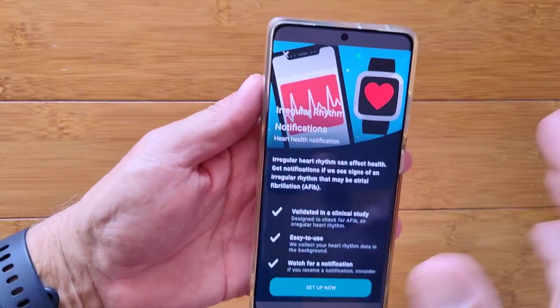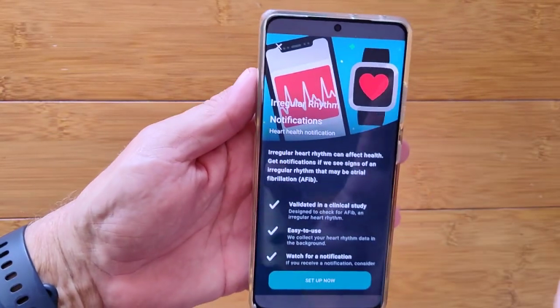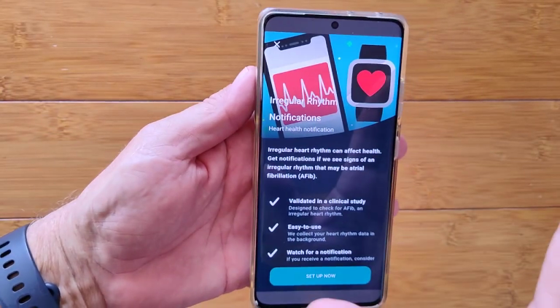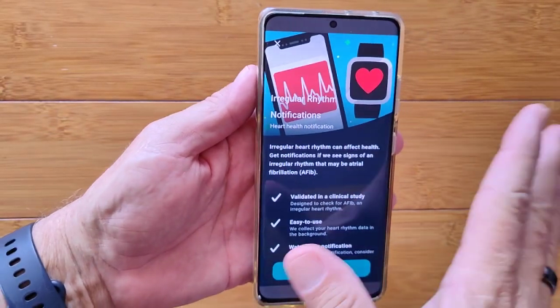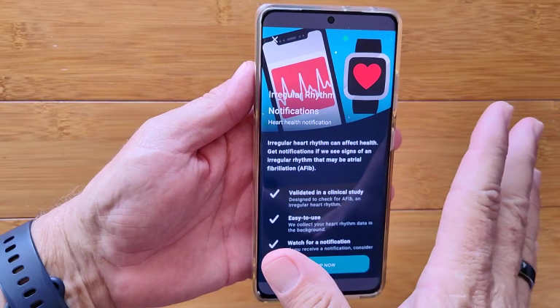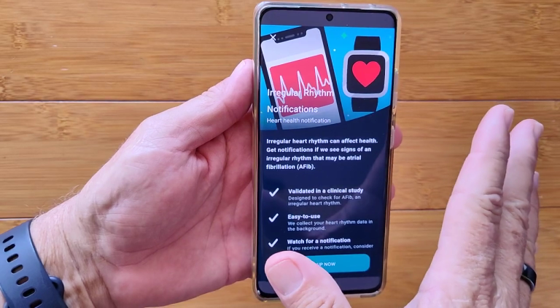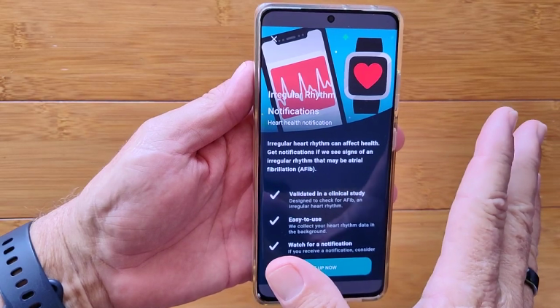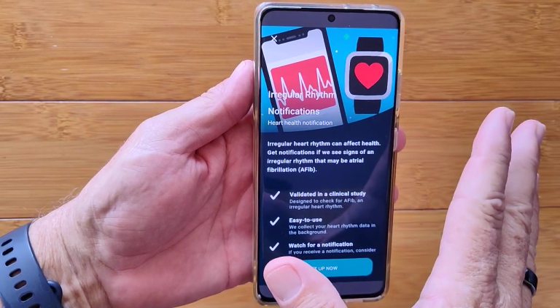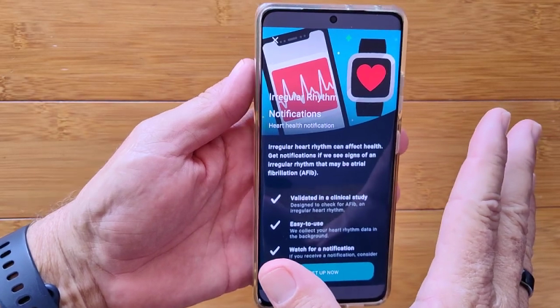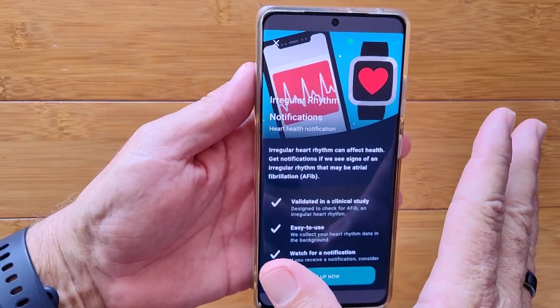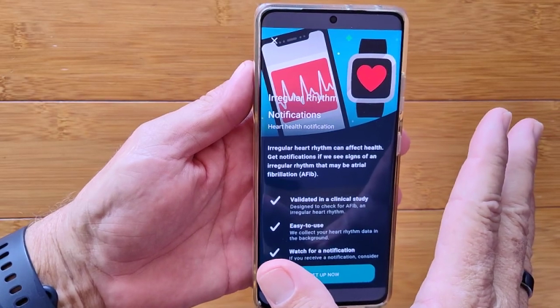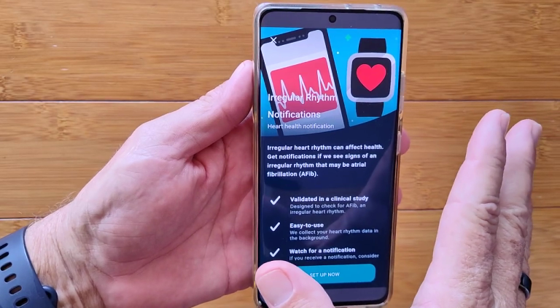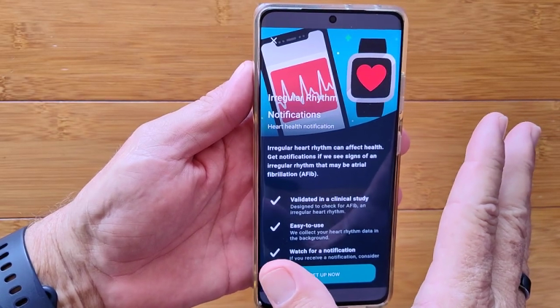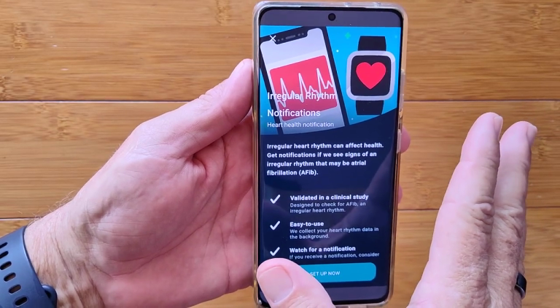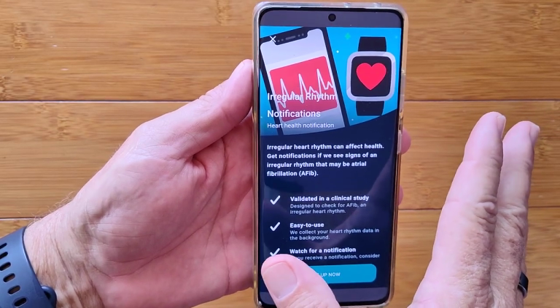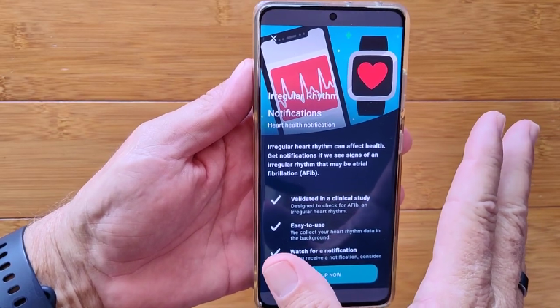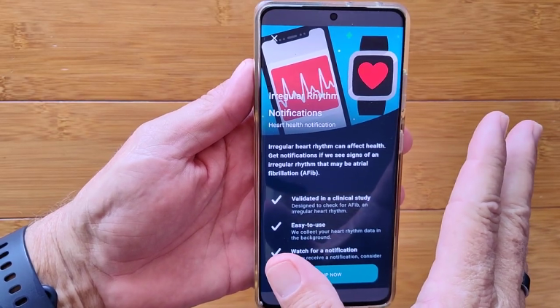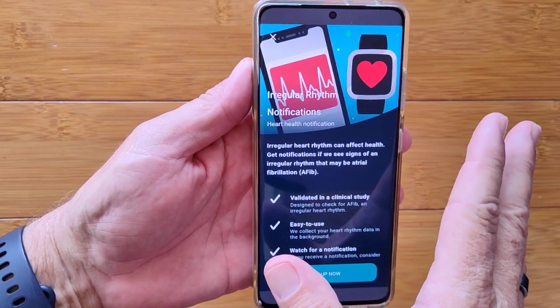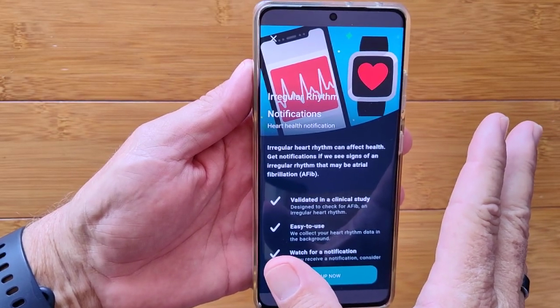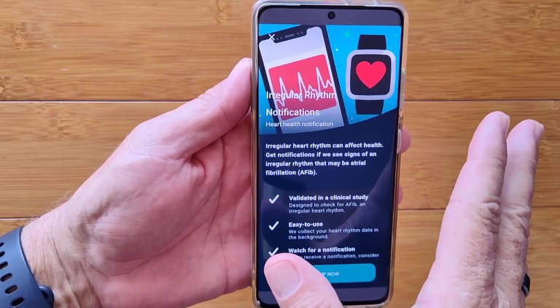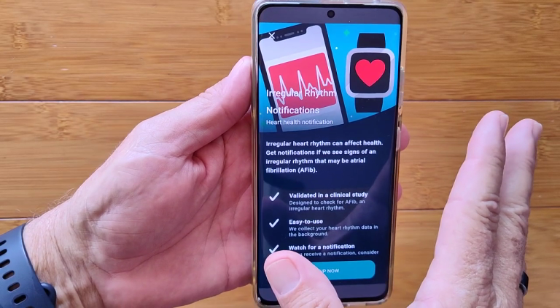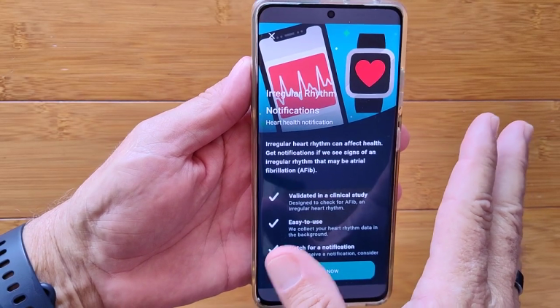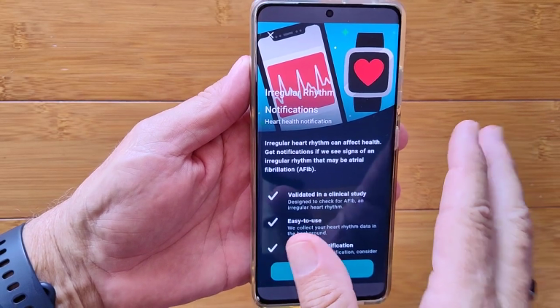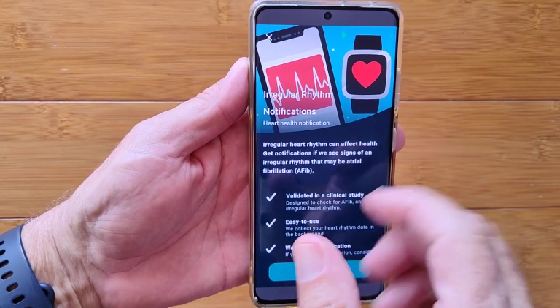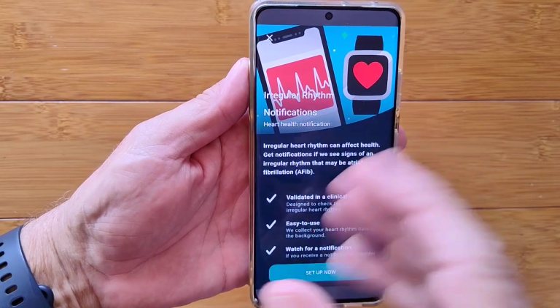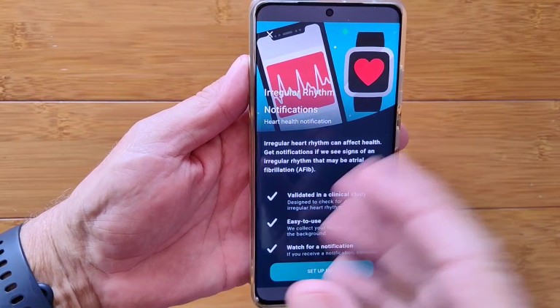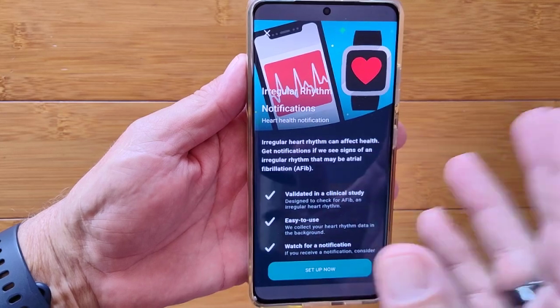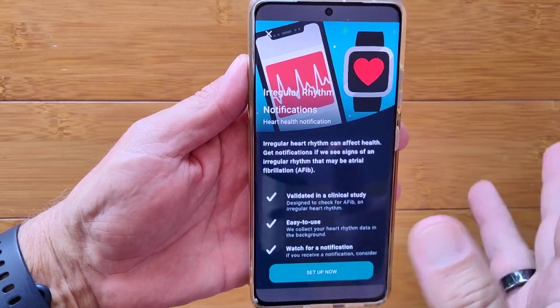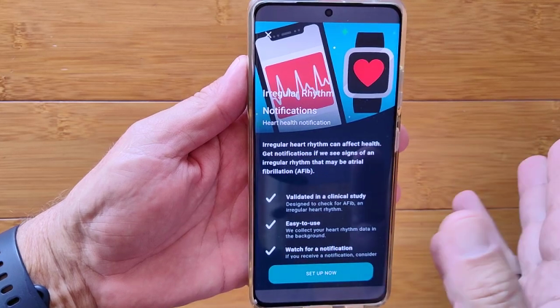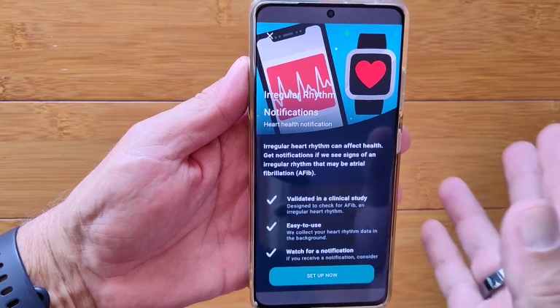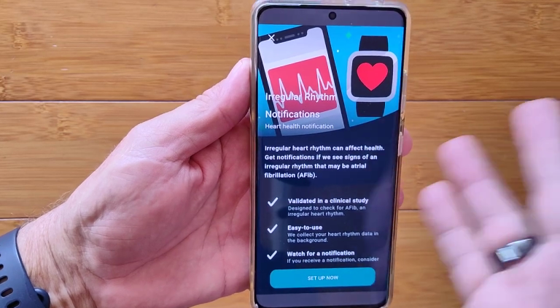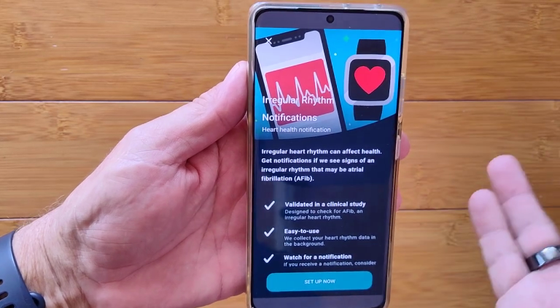It's not available if you have been diagnosed with AFib — that's atrial fibrillation.